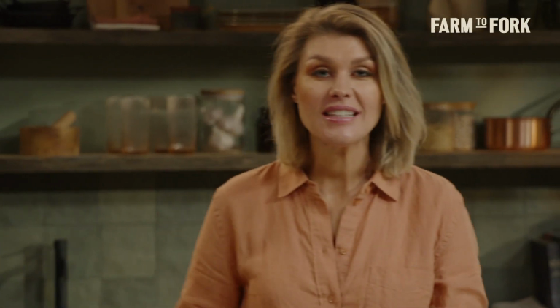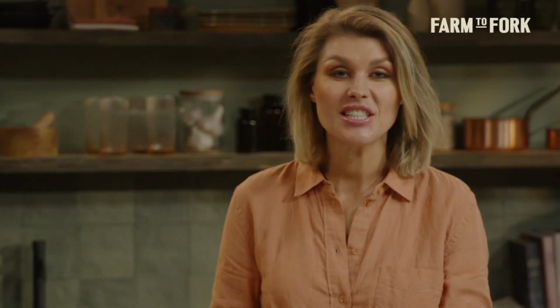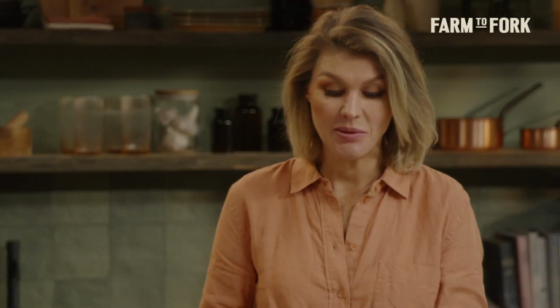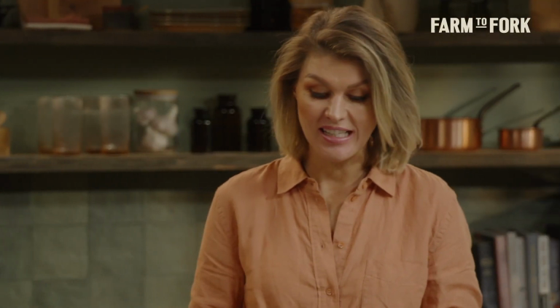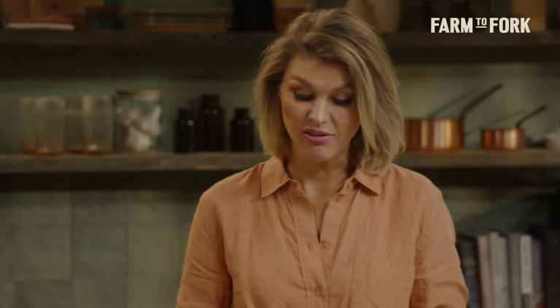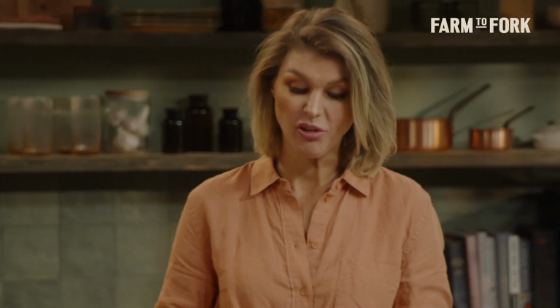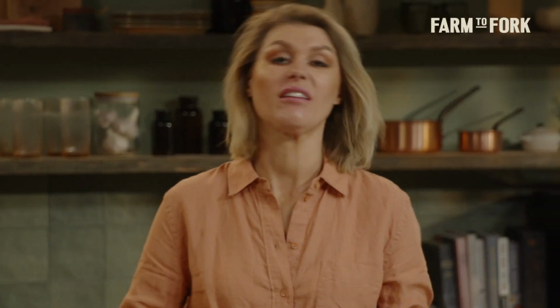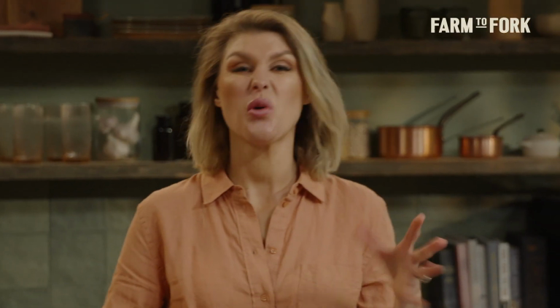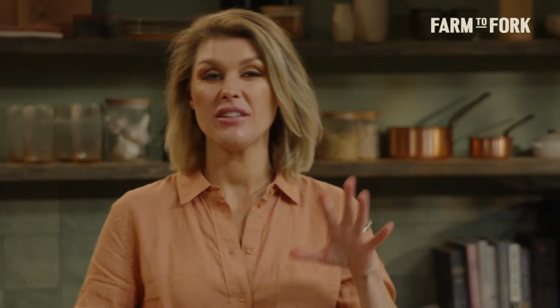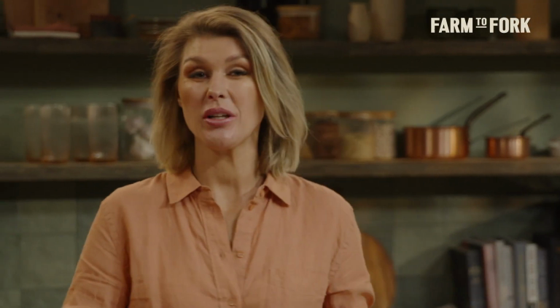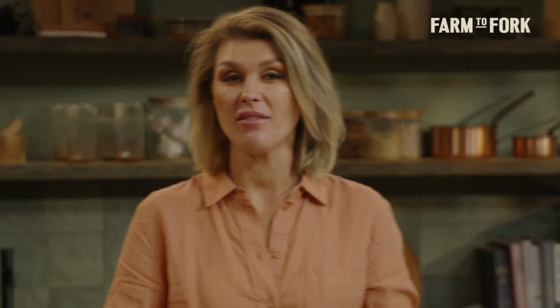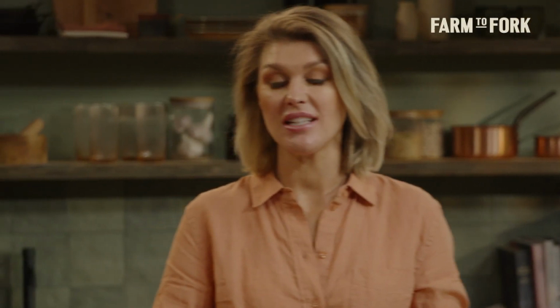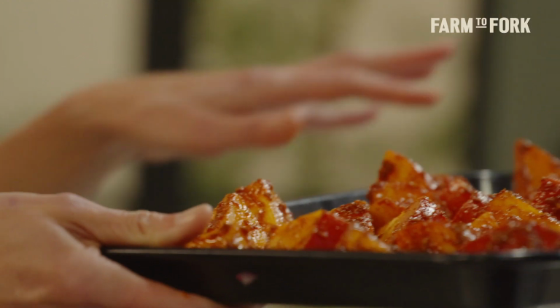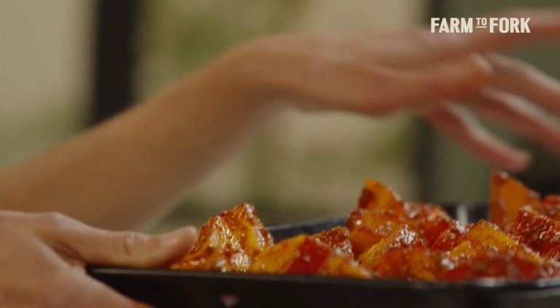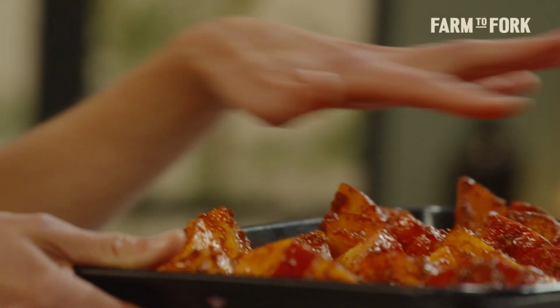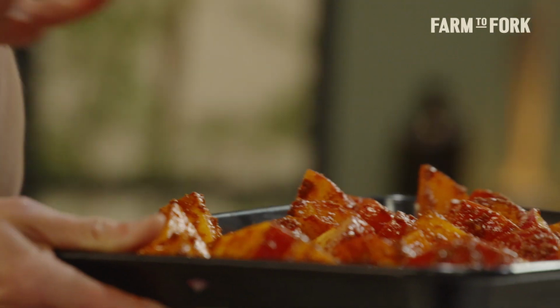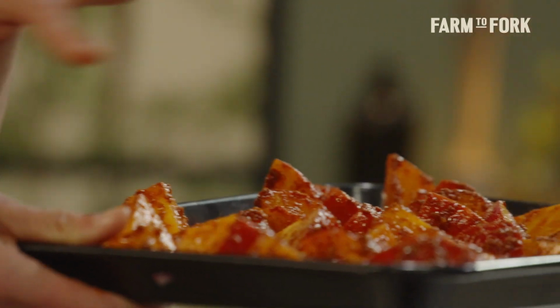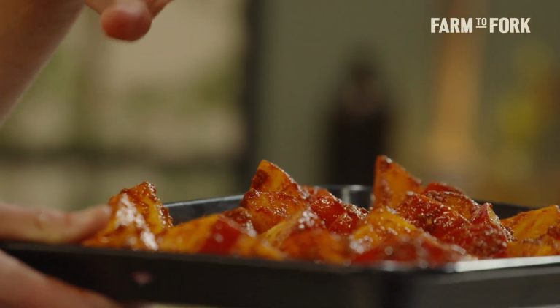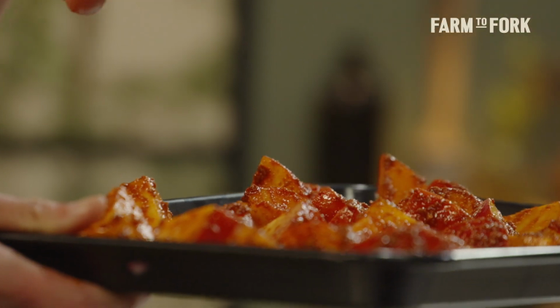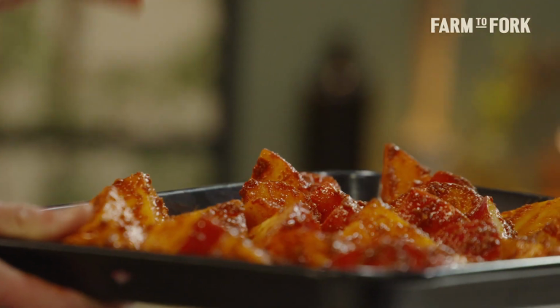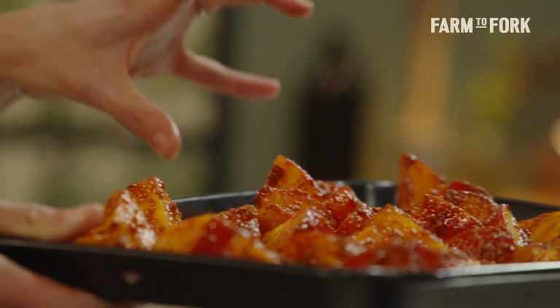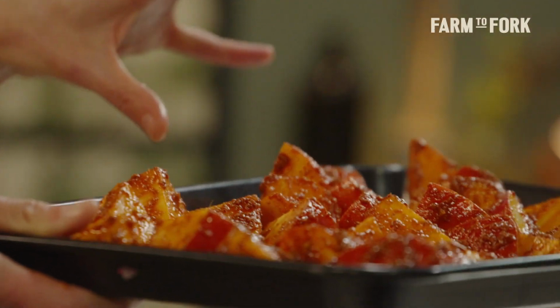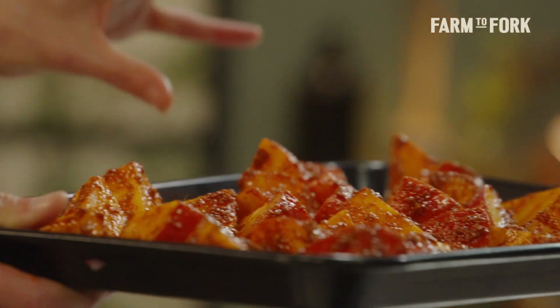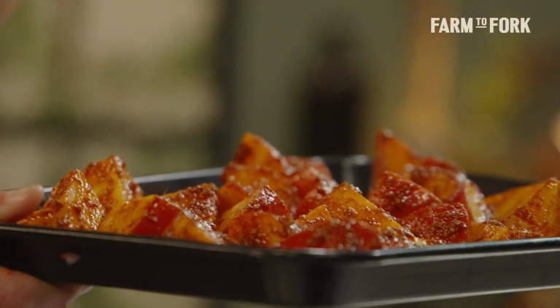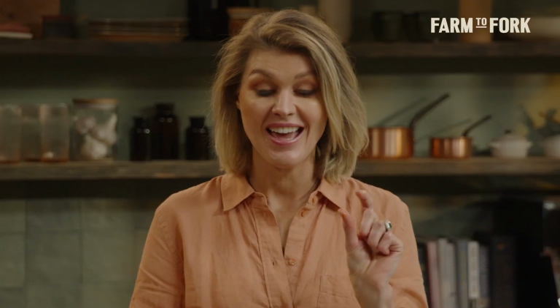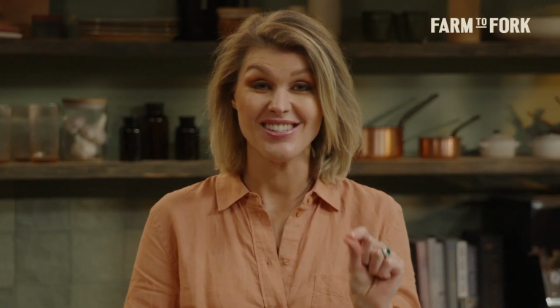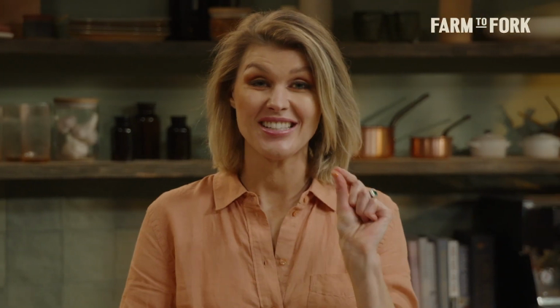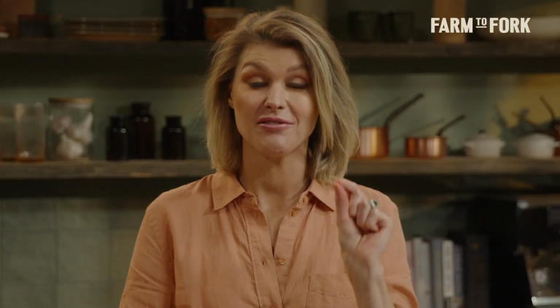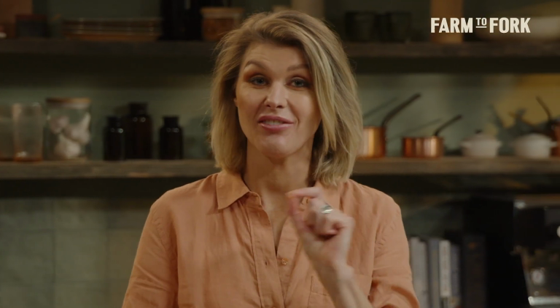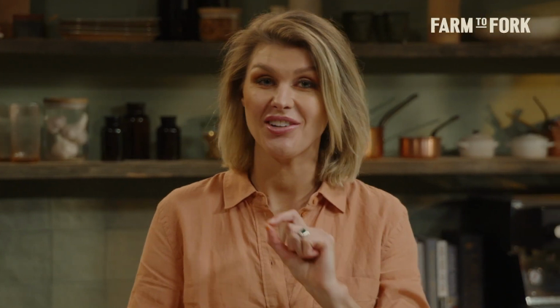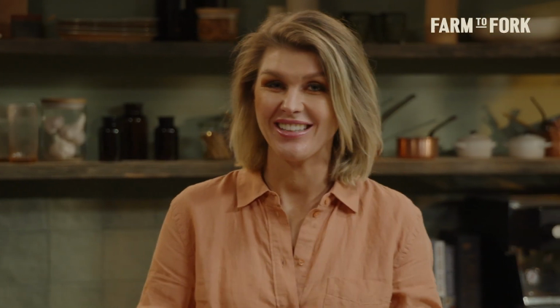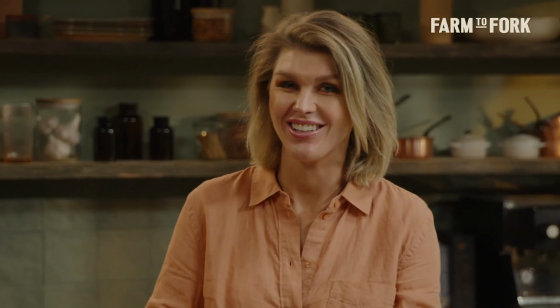These need to go into the oven for around 40 to 45 minutes, or until they're nice and crispy and fragrant on the outside and nice and fluffy on the inside.